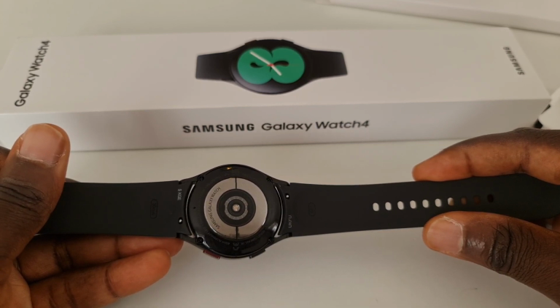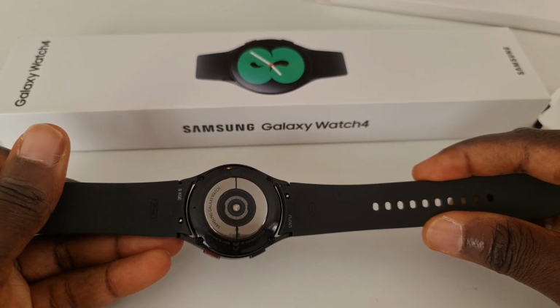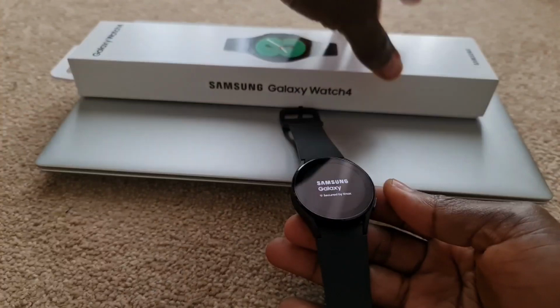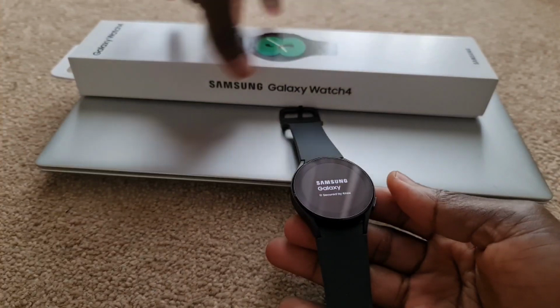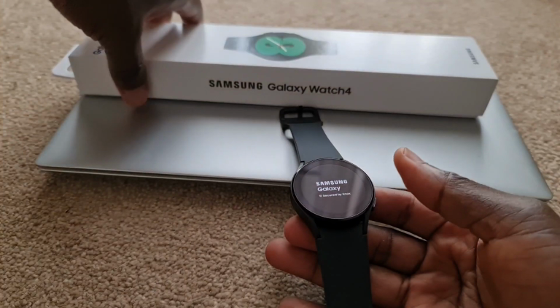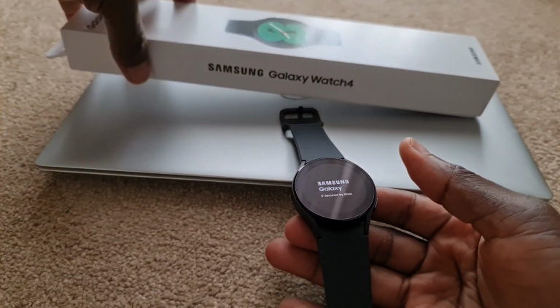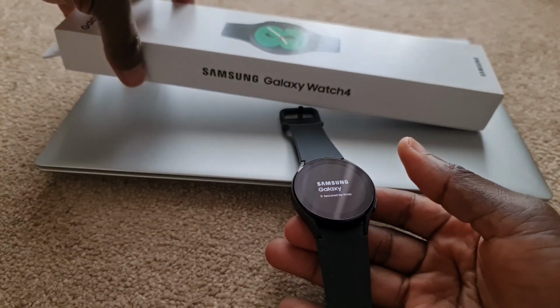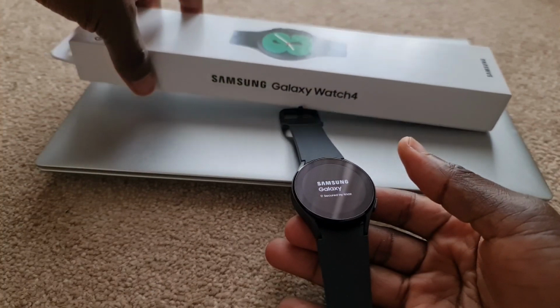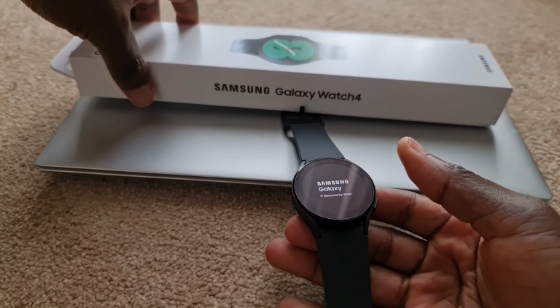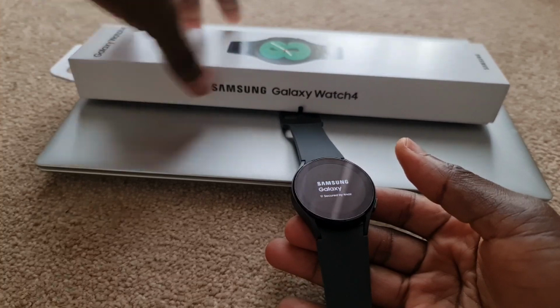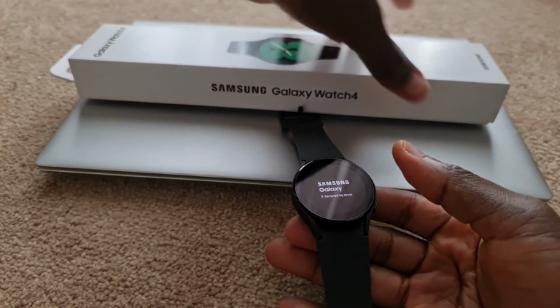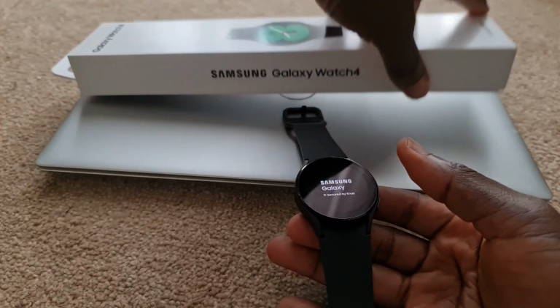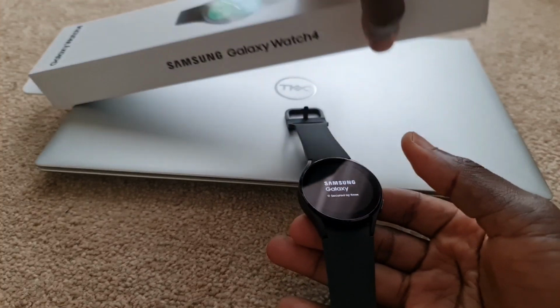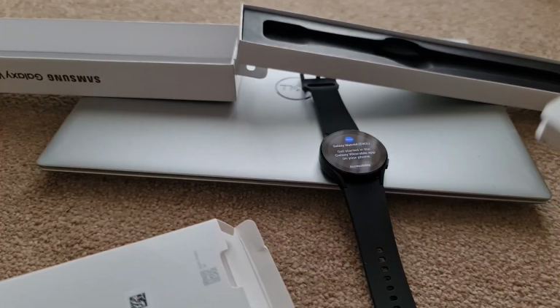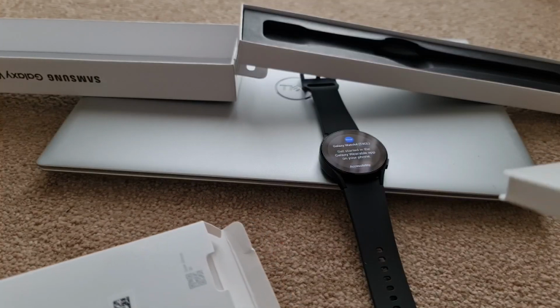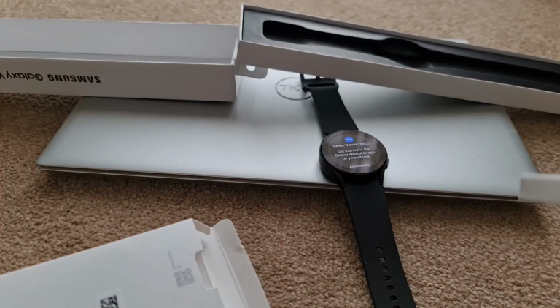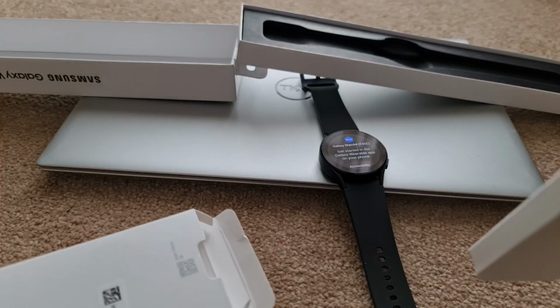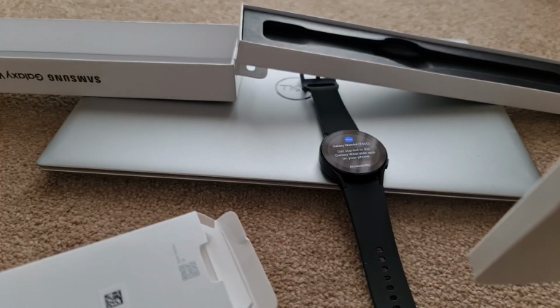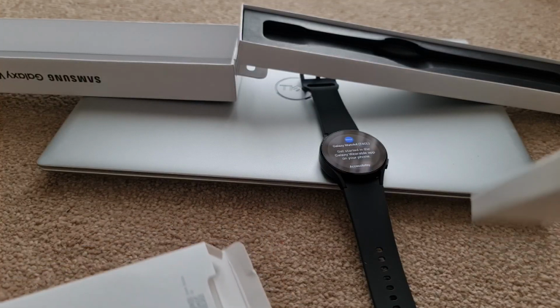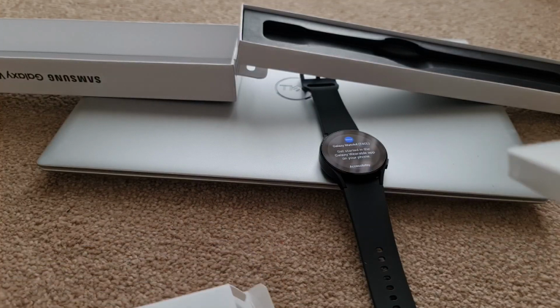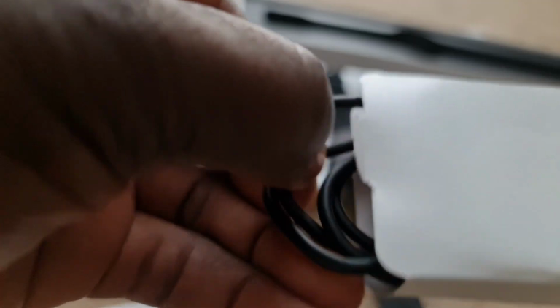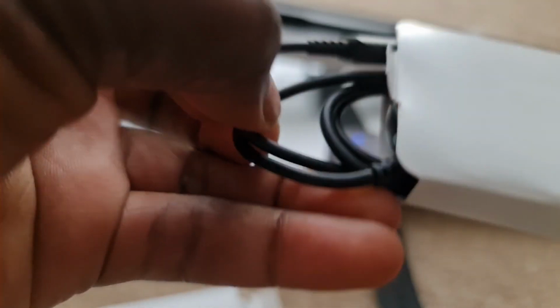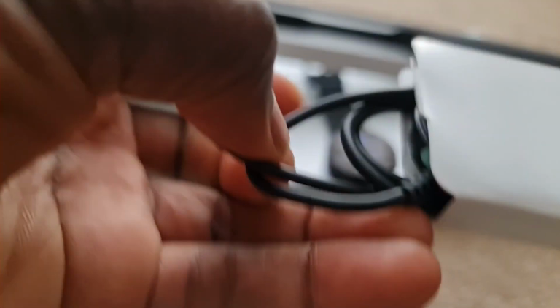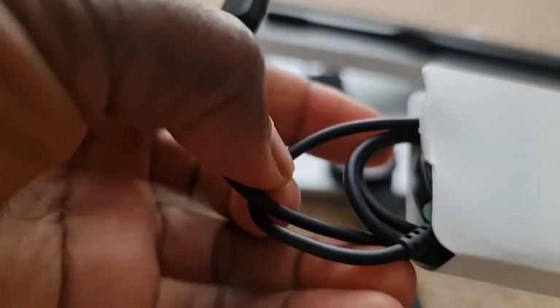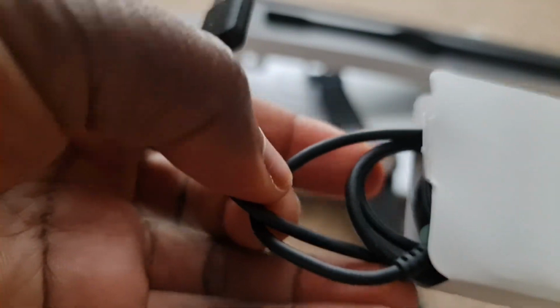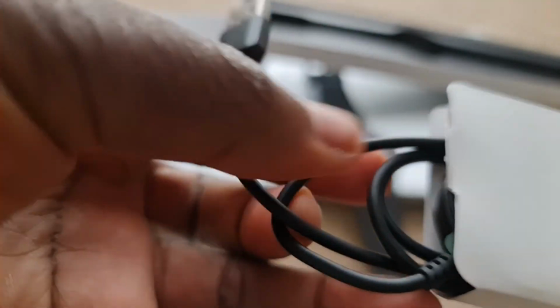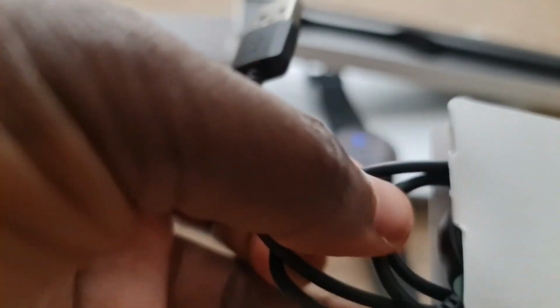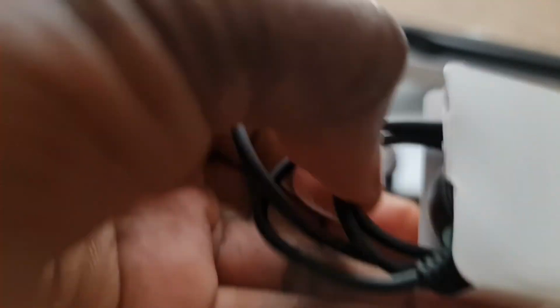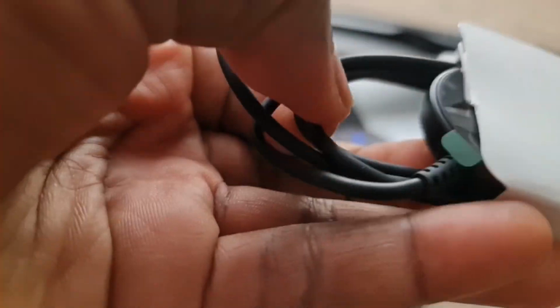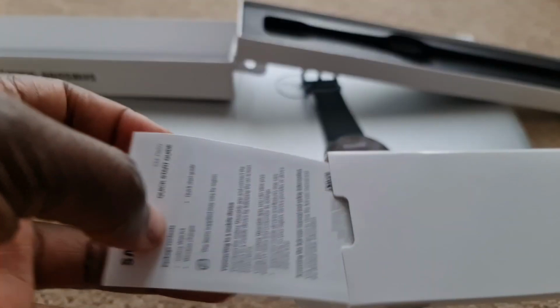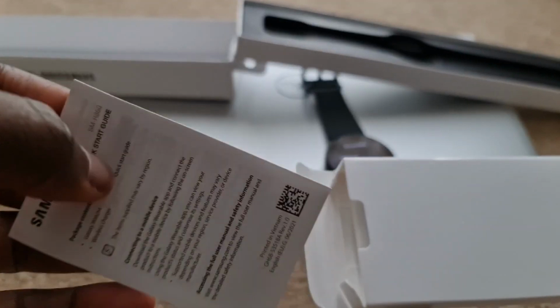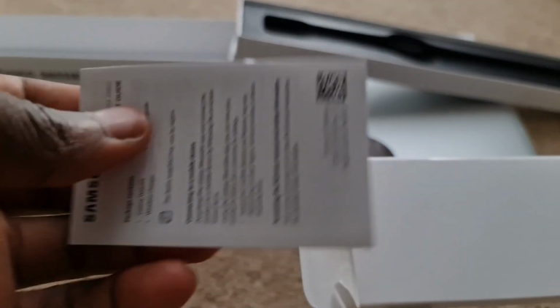Other things in the box — you get a charger, so you can charge it right away.